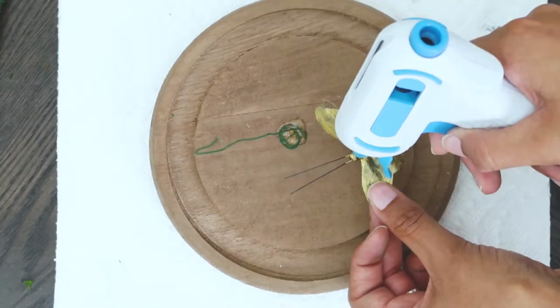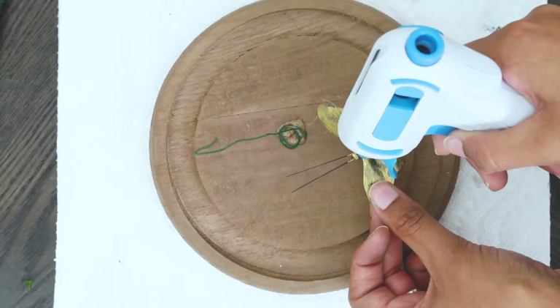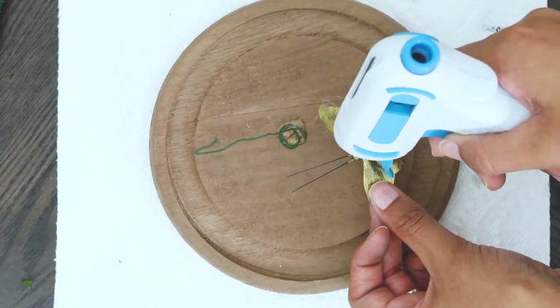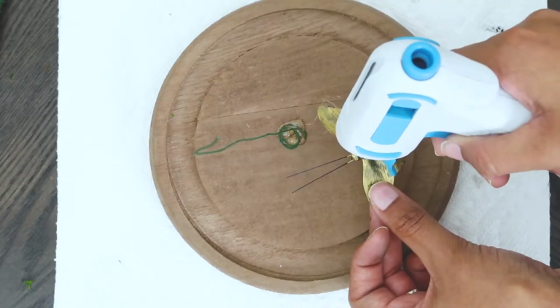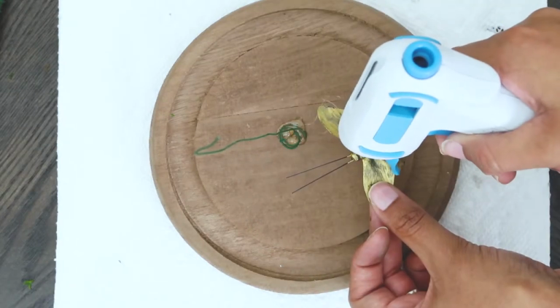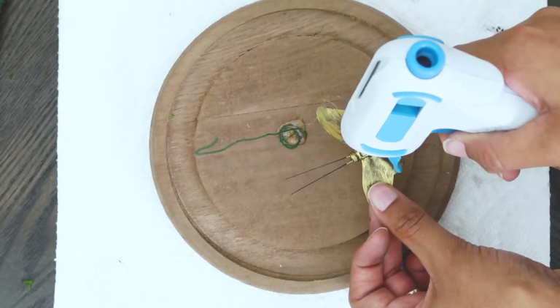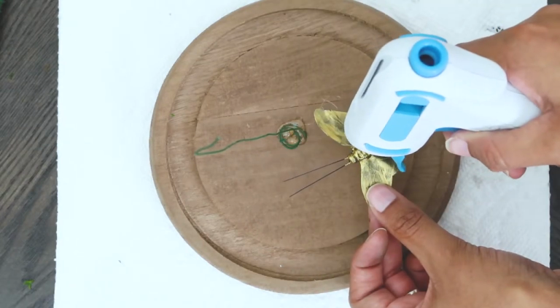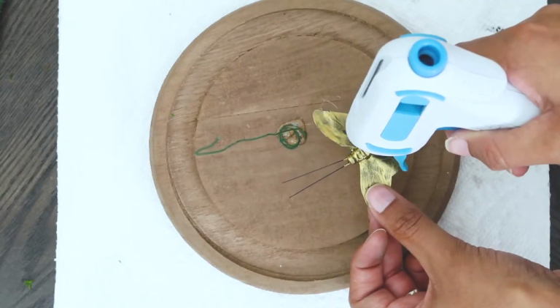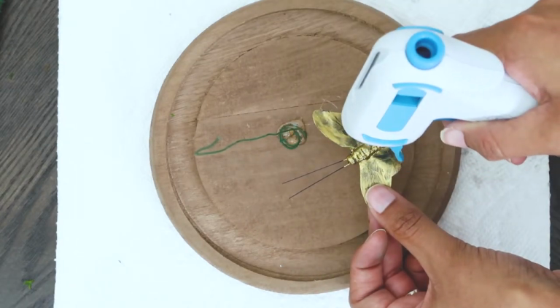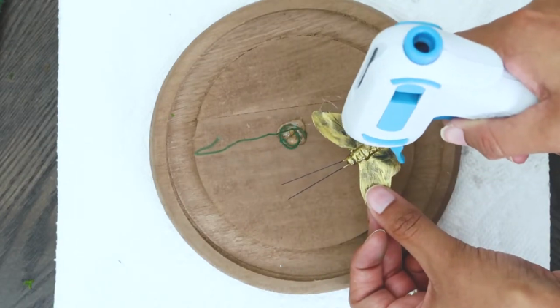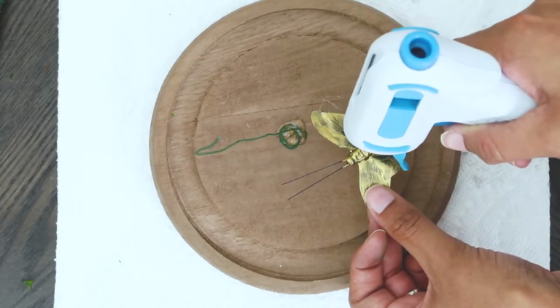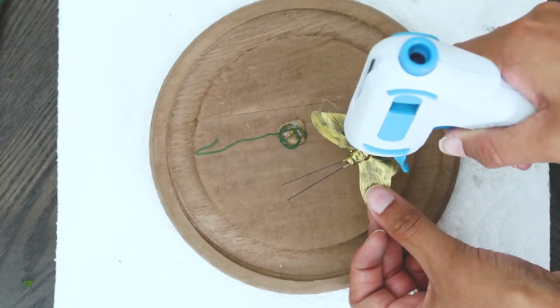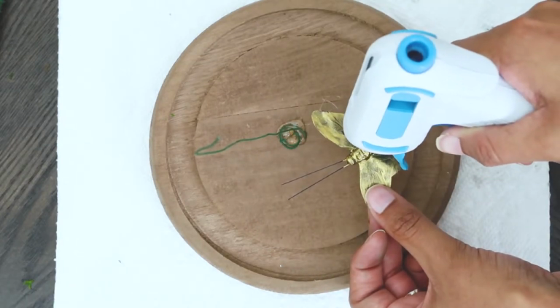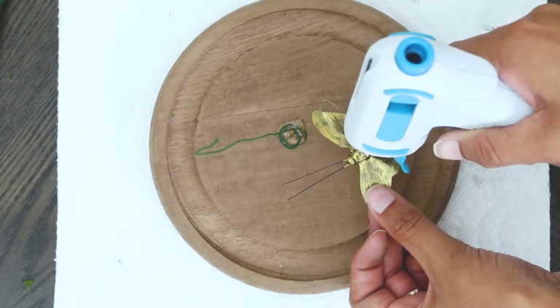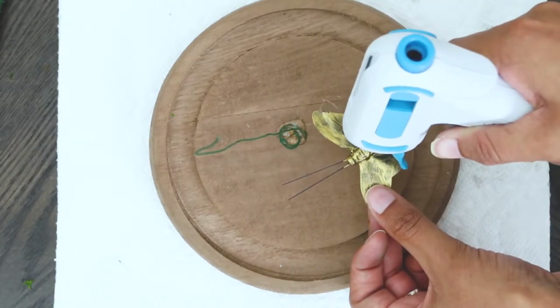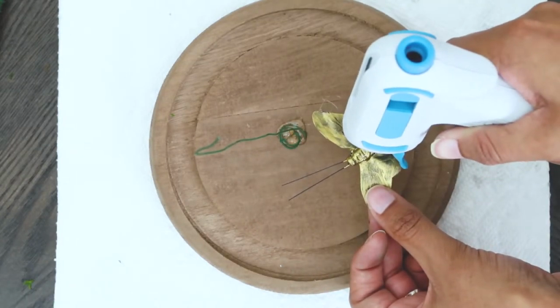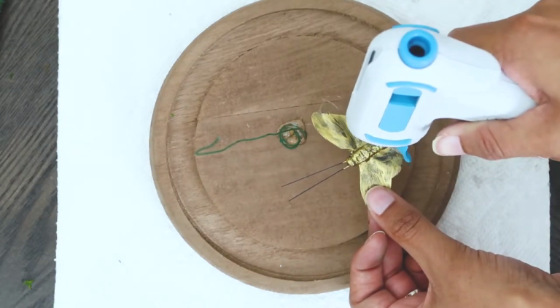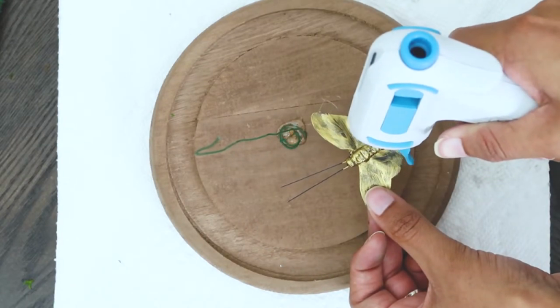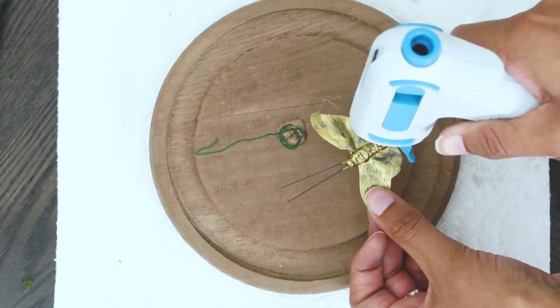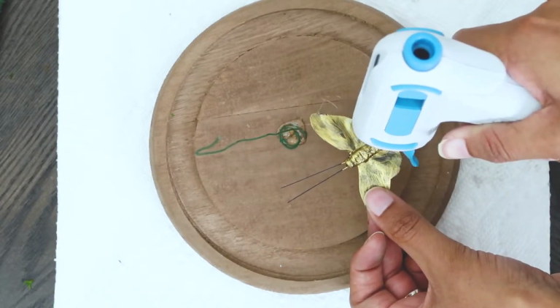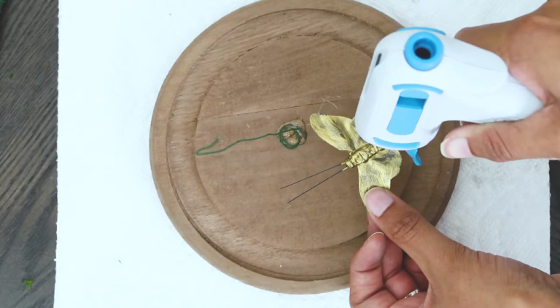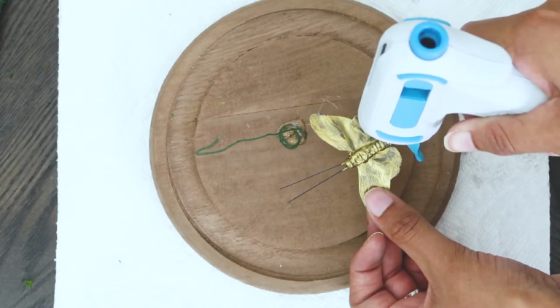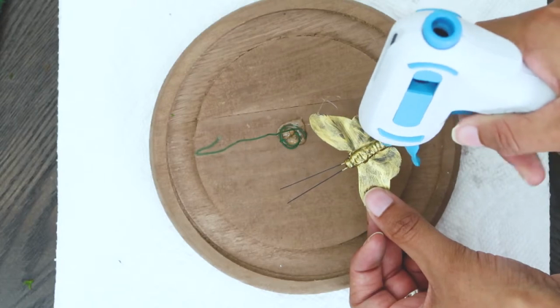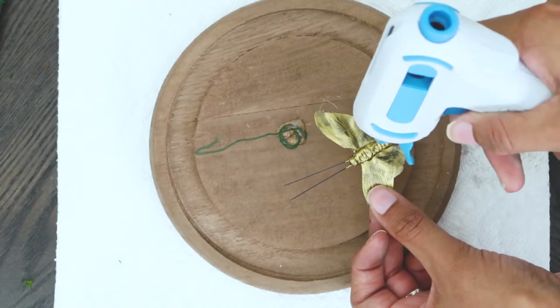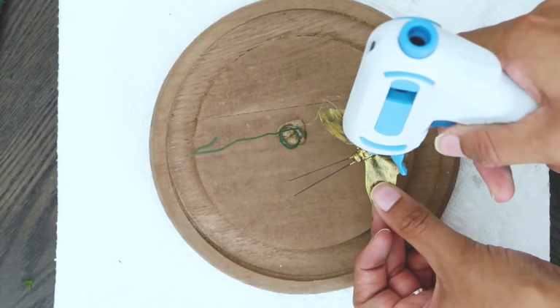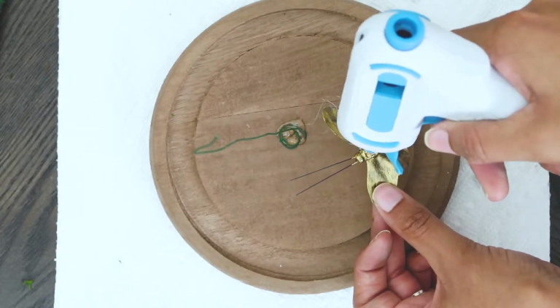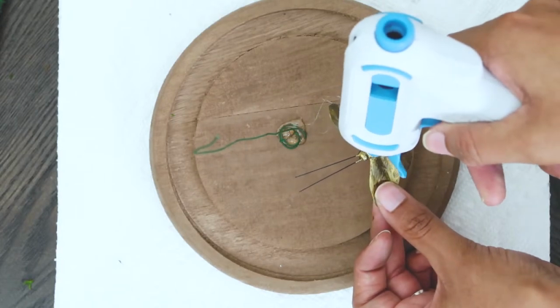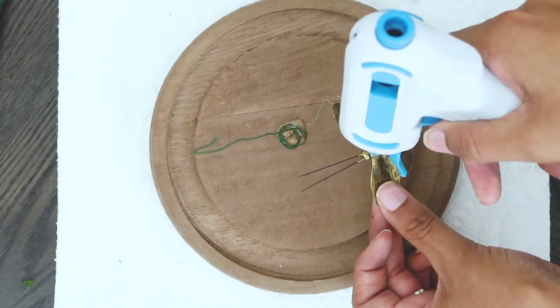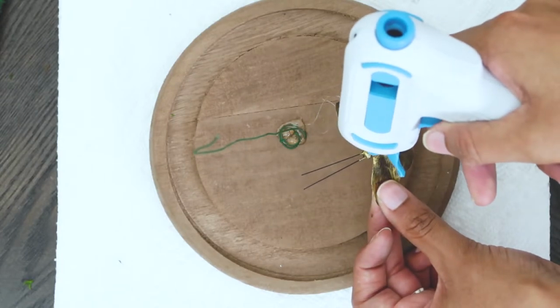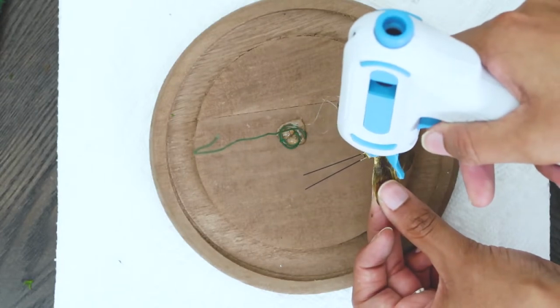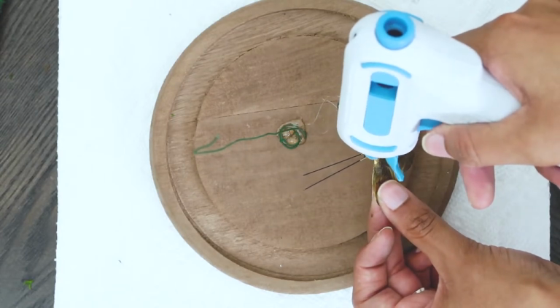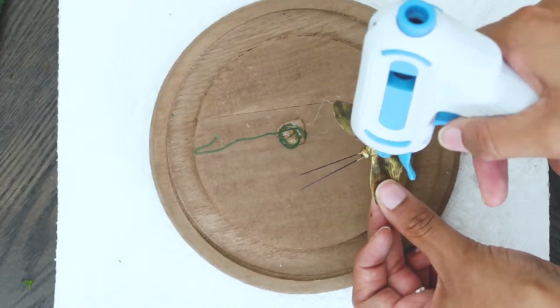Then I applied hot glue to the butterfly and attached it to the top of the wire, and held it there as well so it wouldn't fall off.